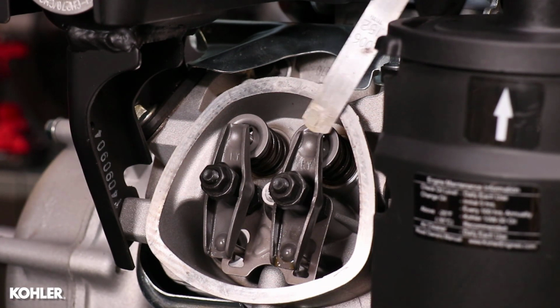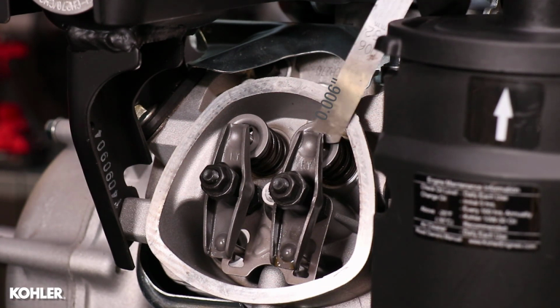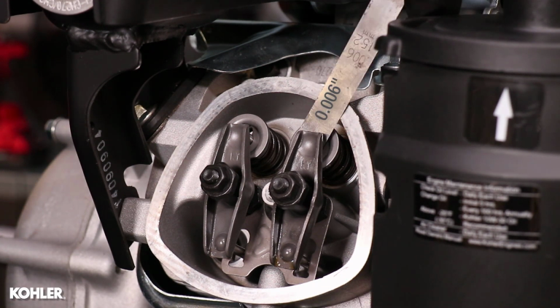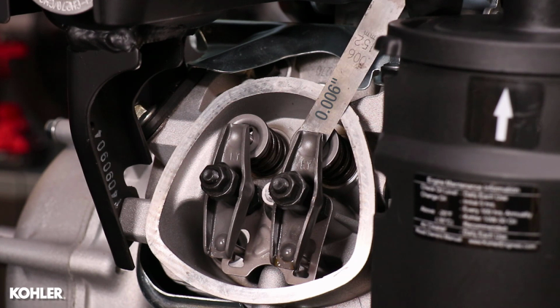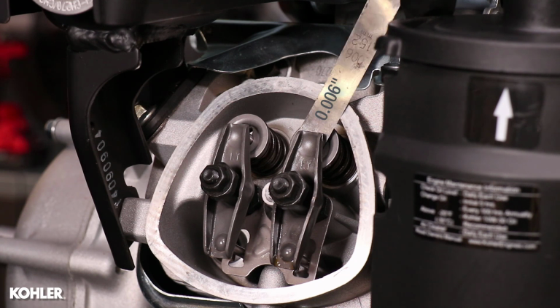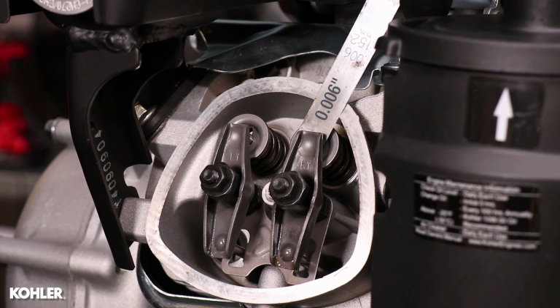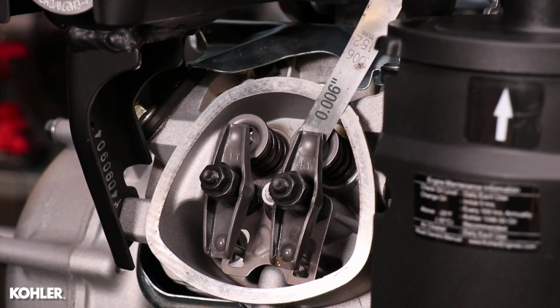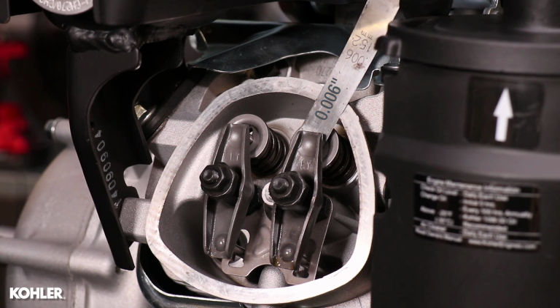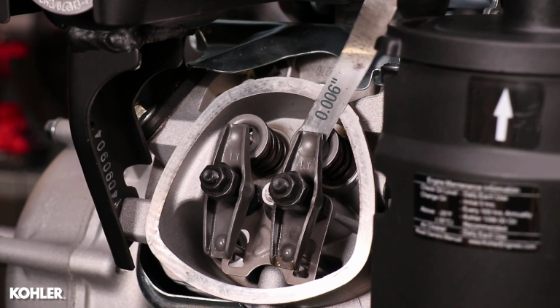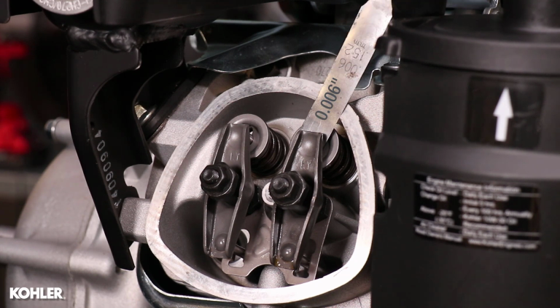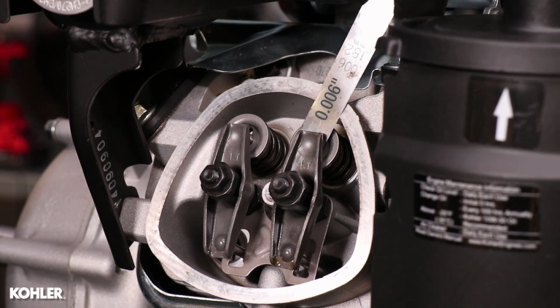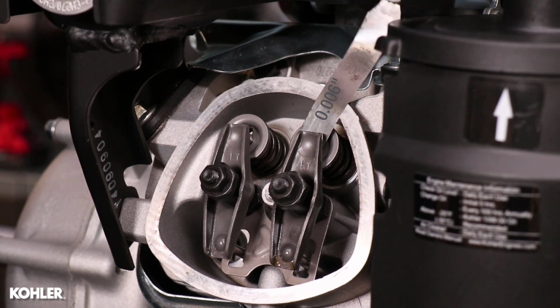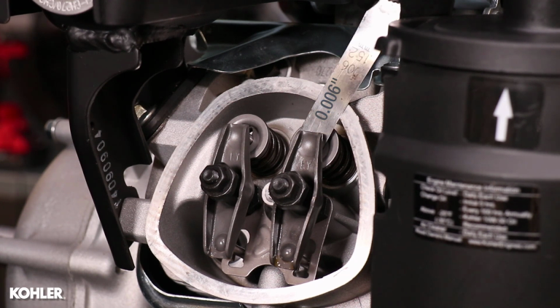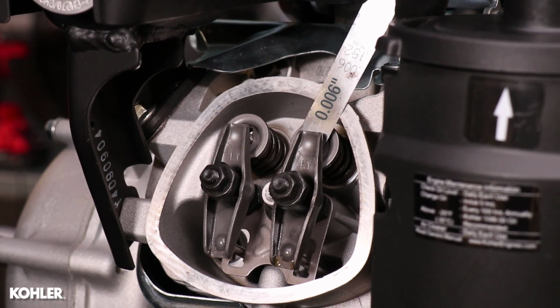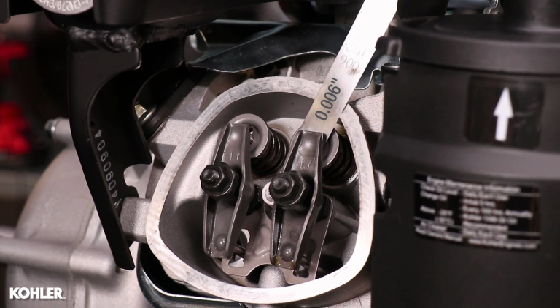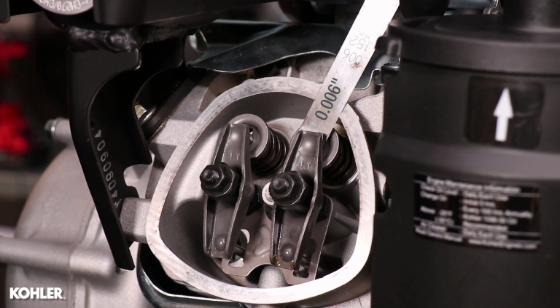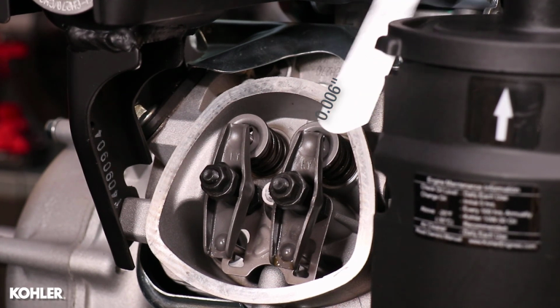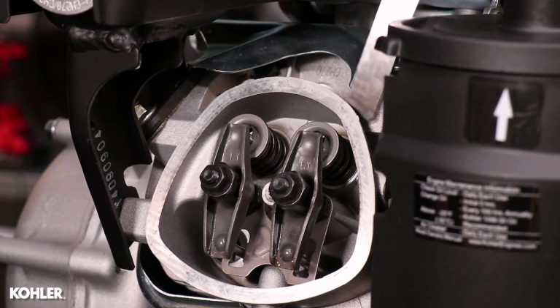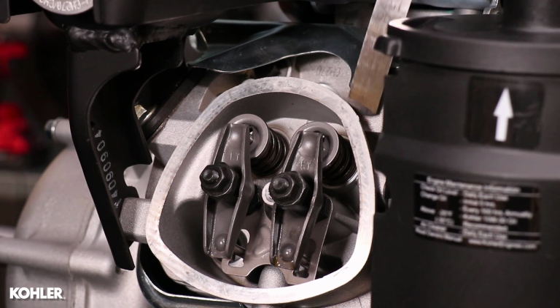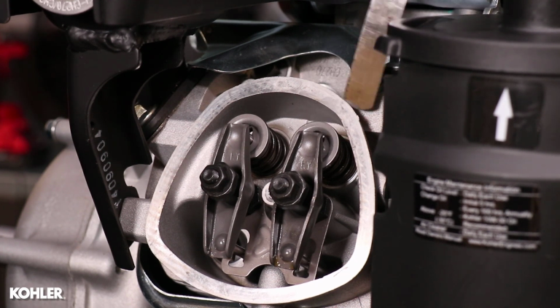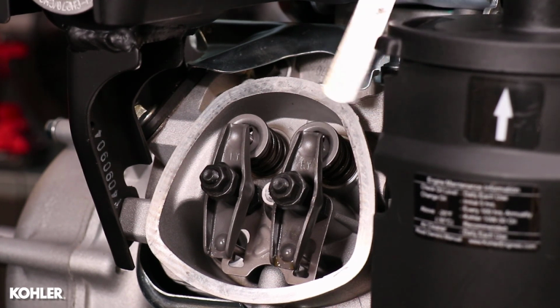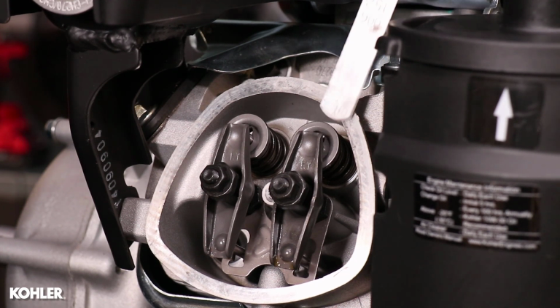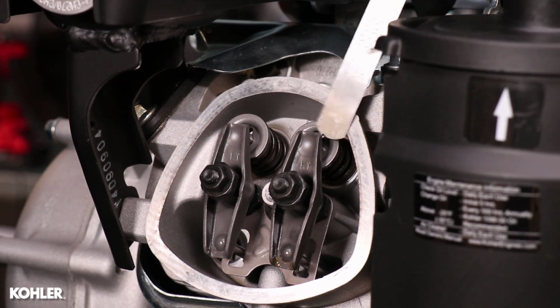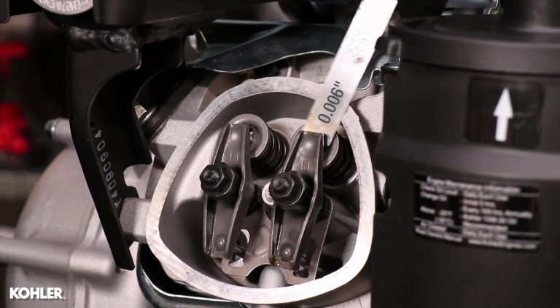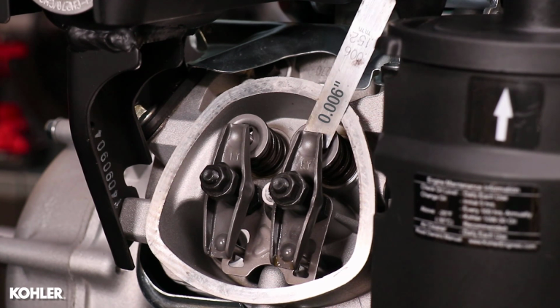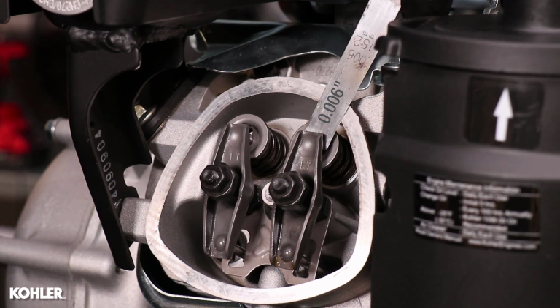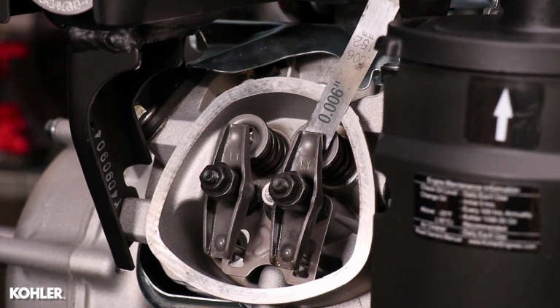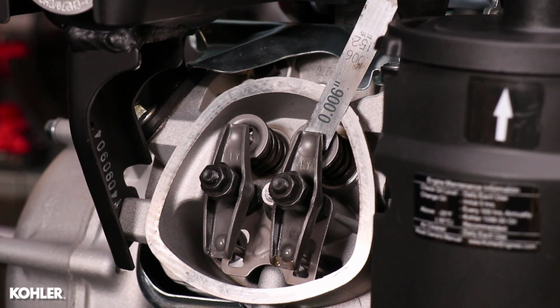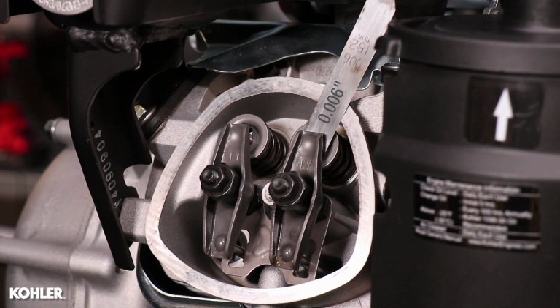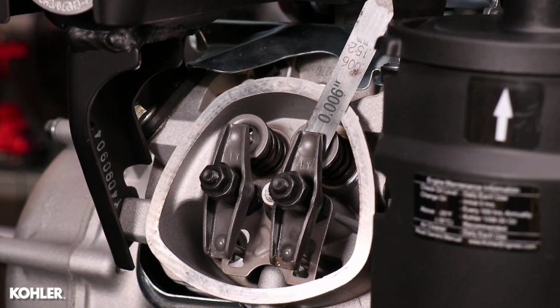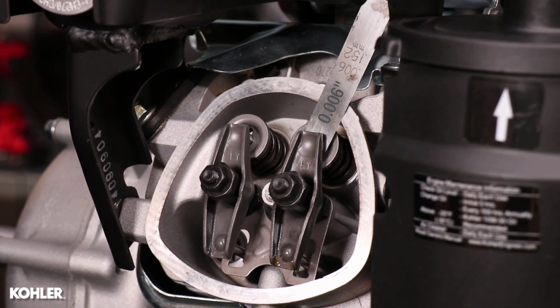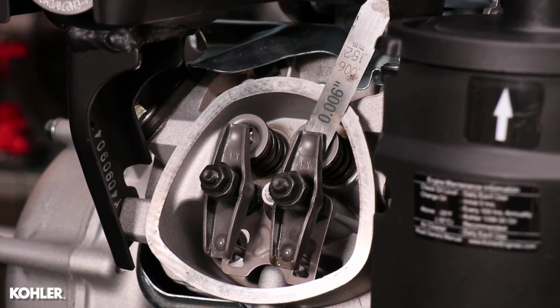the exhaust valve clearance measures less than 3 thousandths, and the intake valve measures more than 5 thousandths.